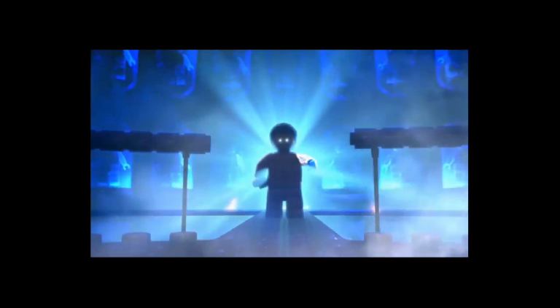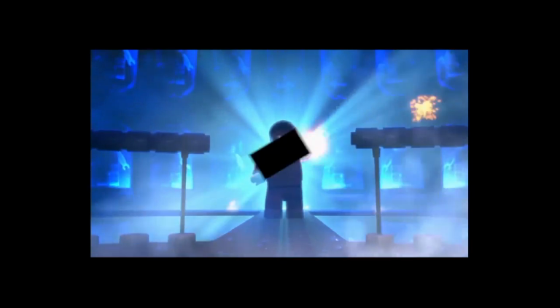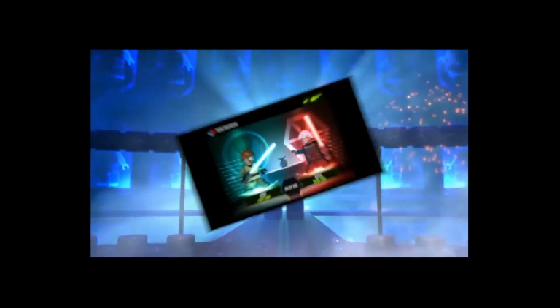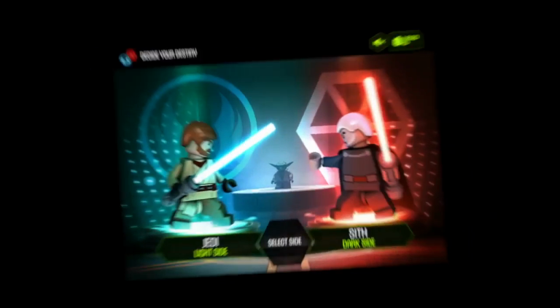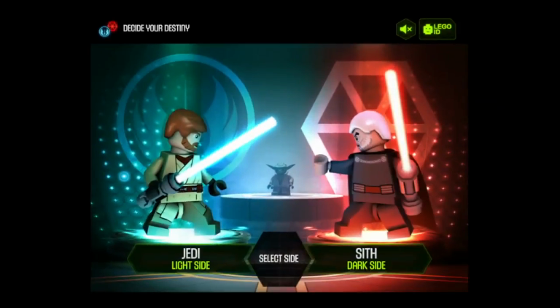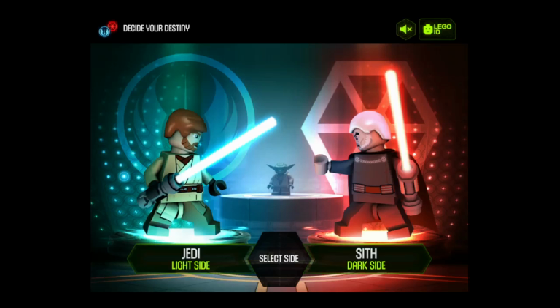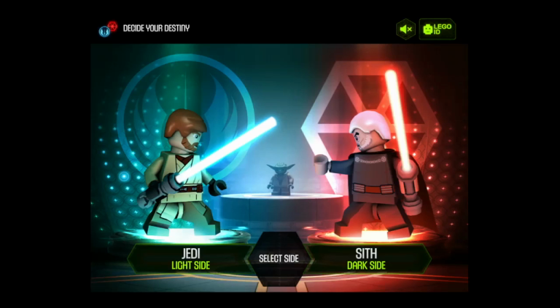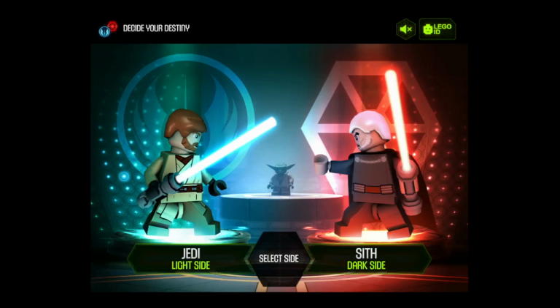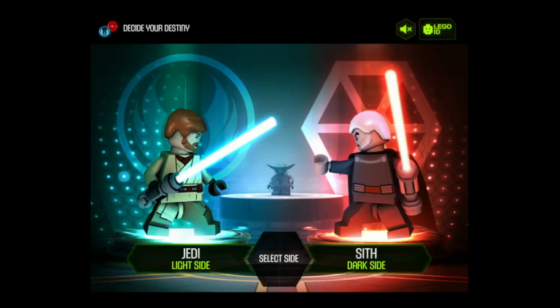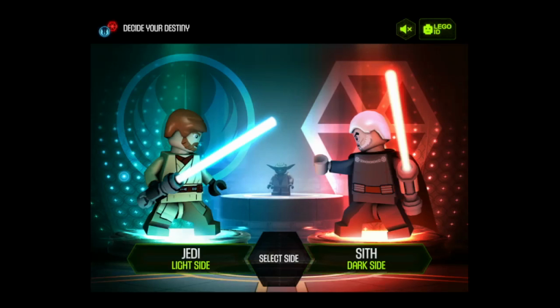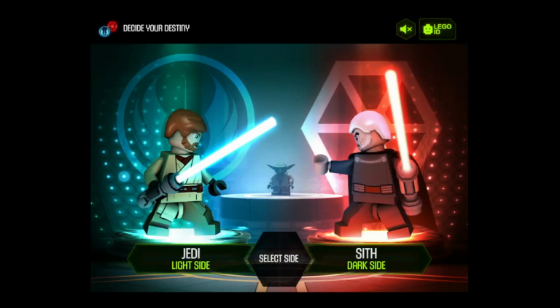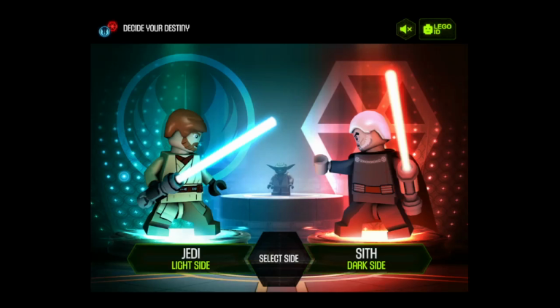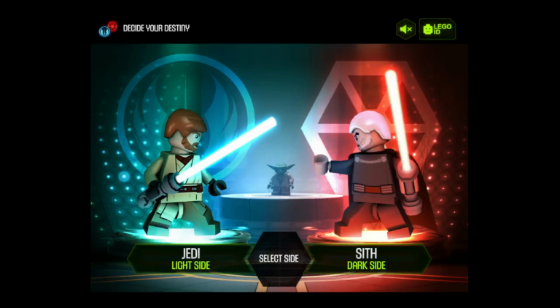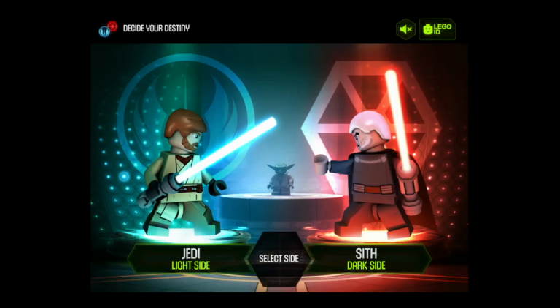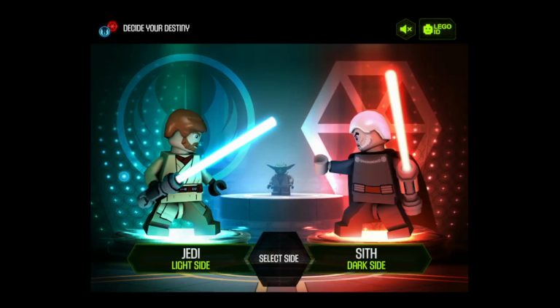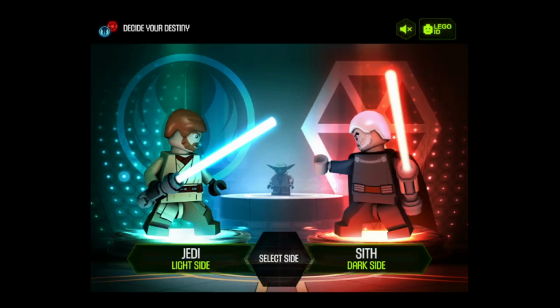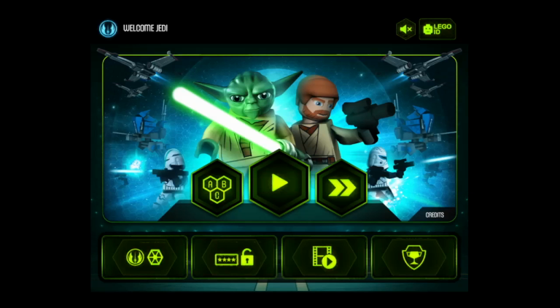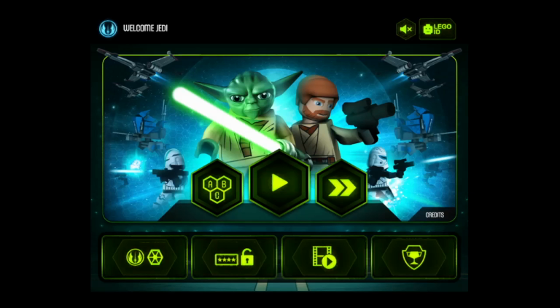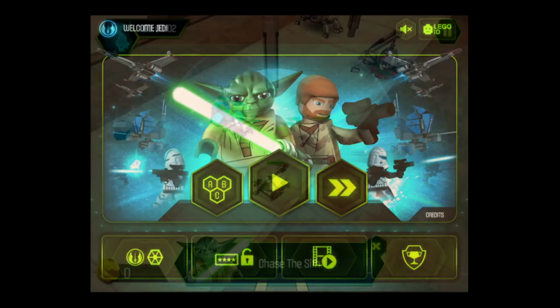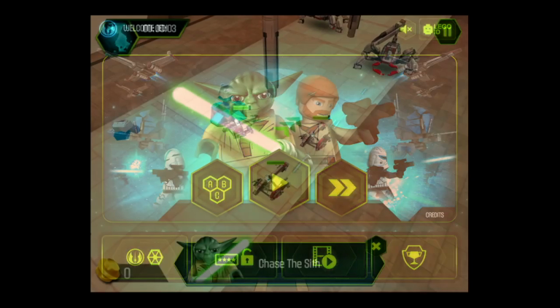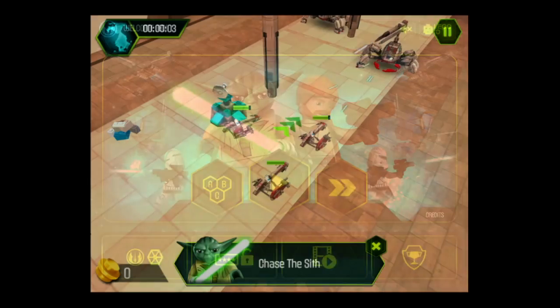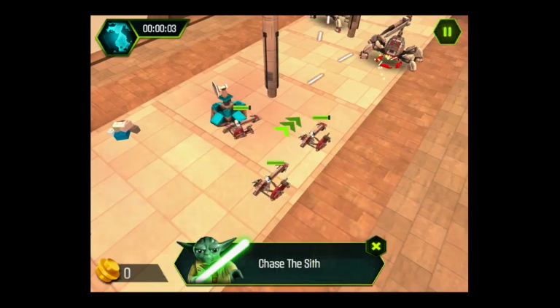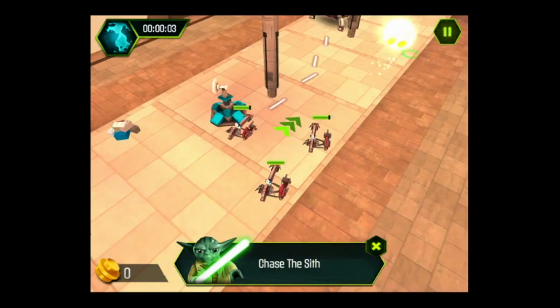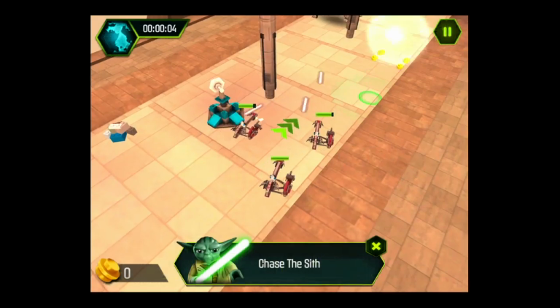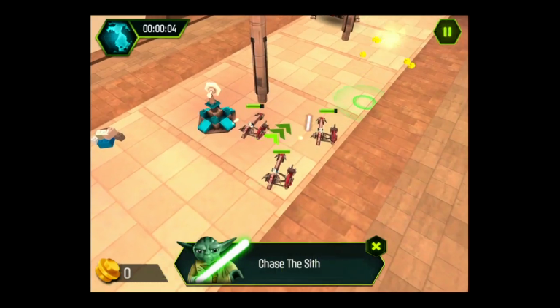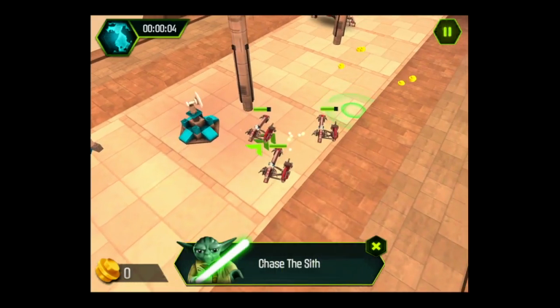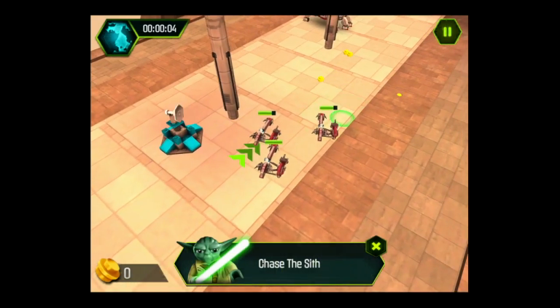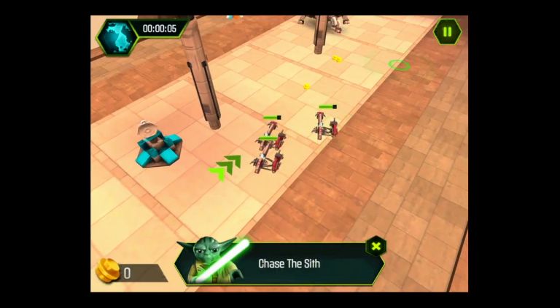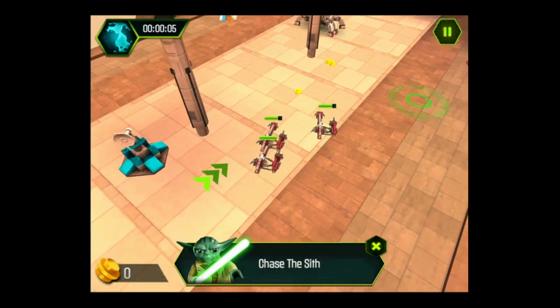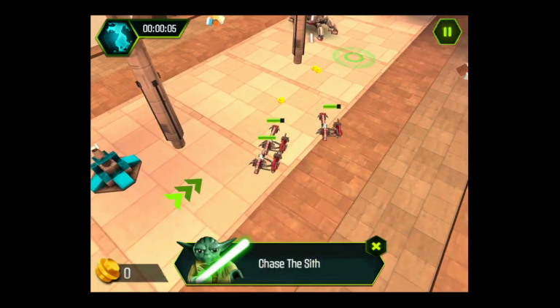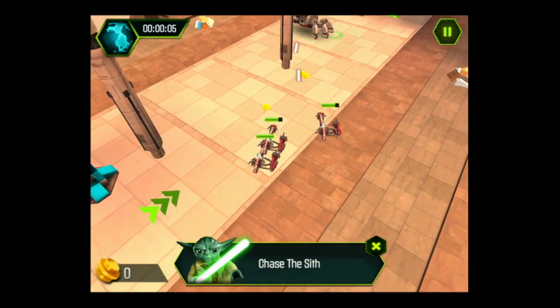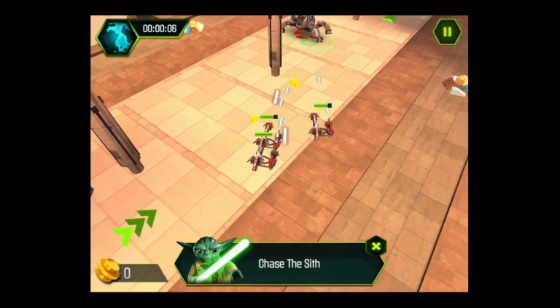Getting into the action, we start out playing as either the light side or the dark side. I'm going to select the light side and play as the Jedi. Now Yoda's going to give us some tips on how to play.